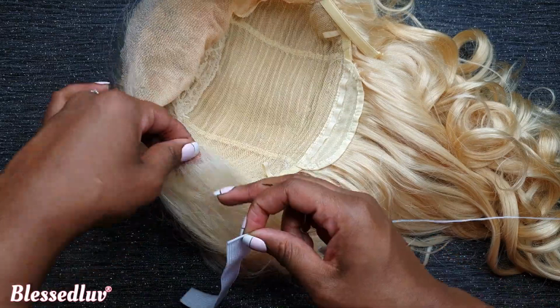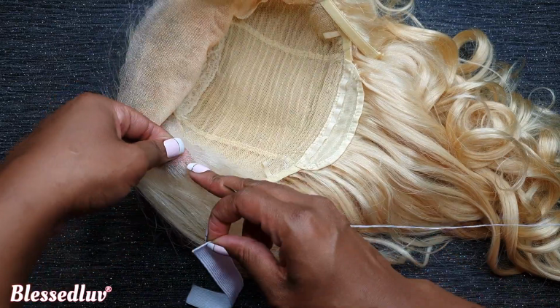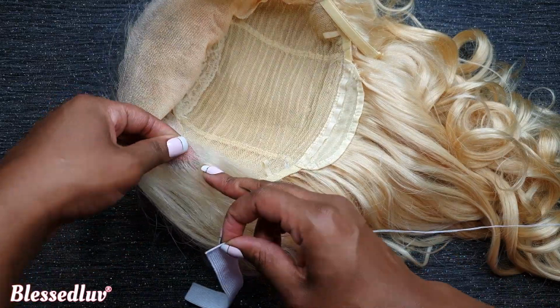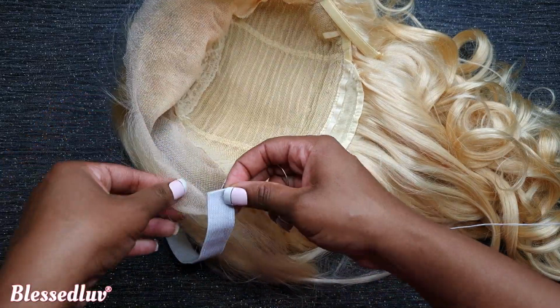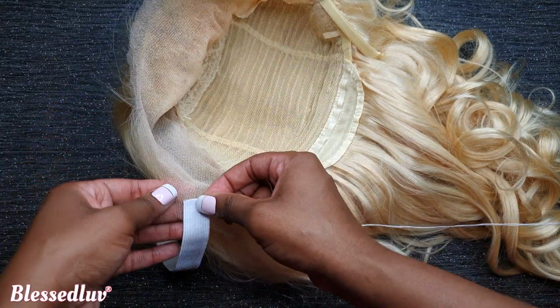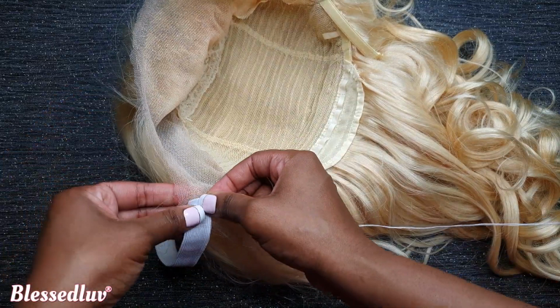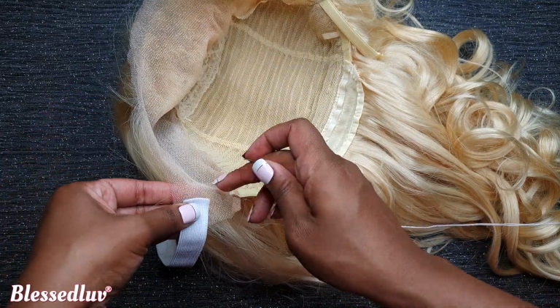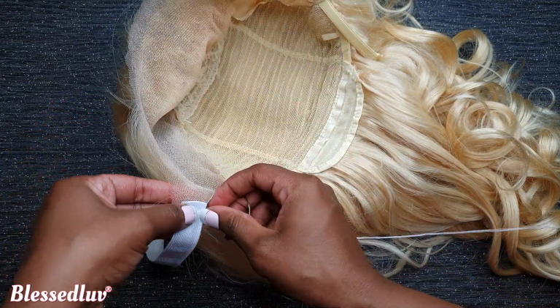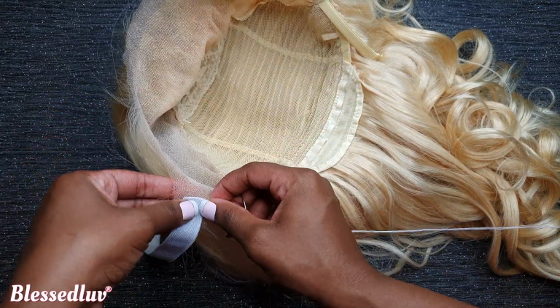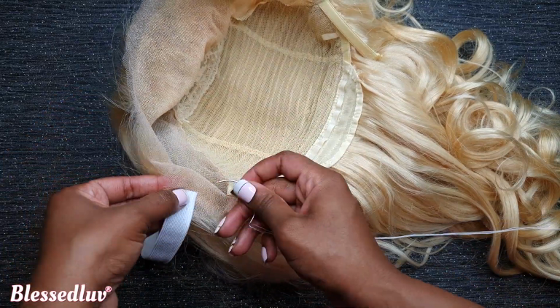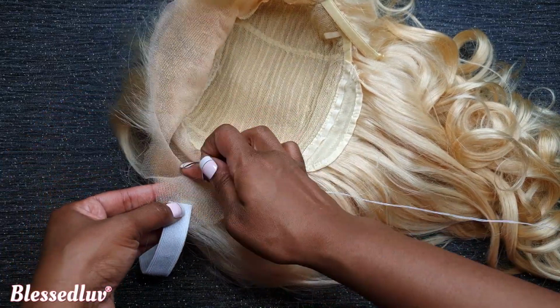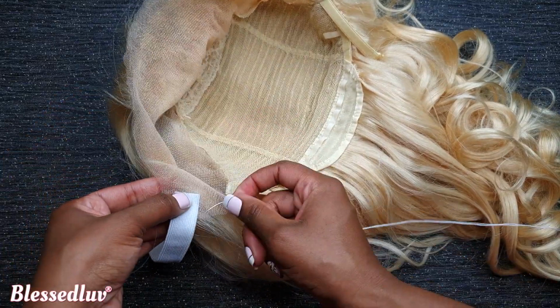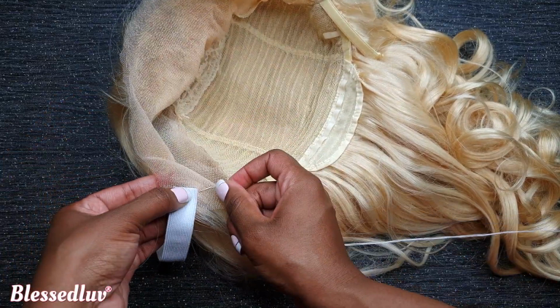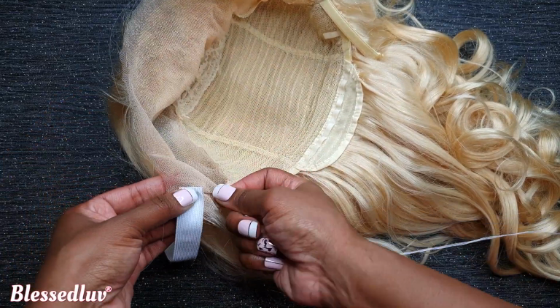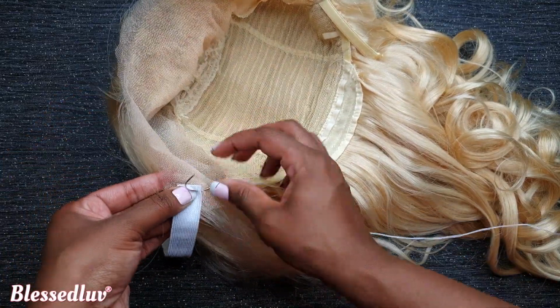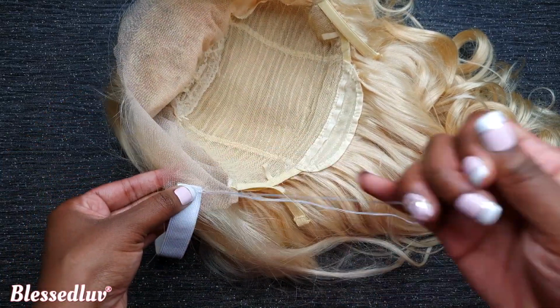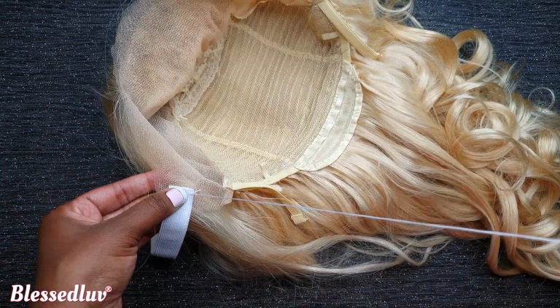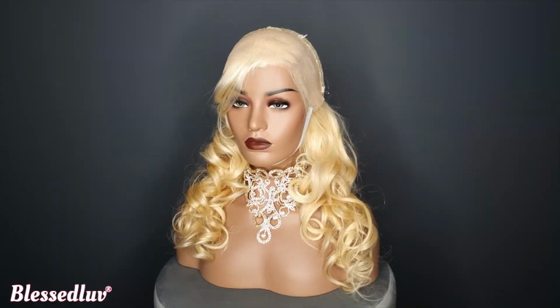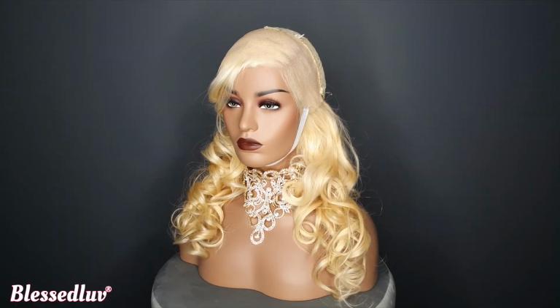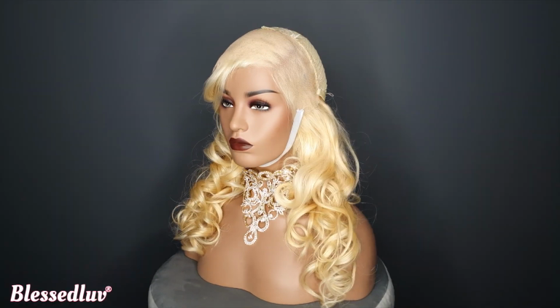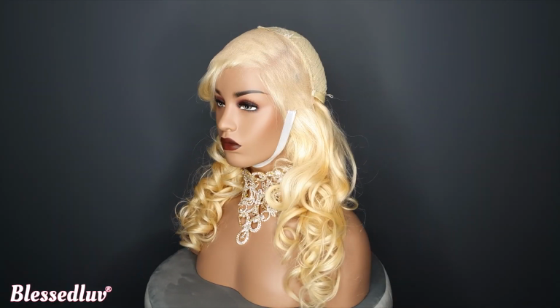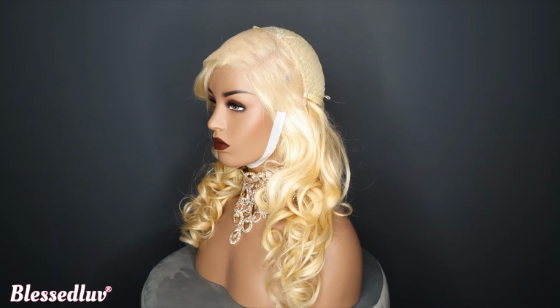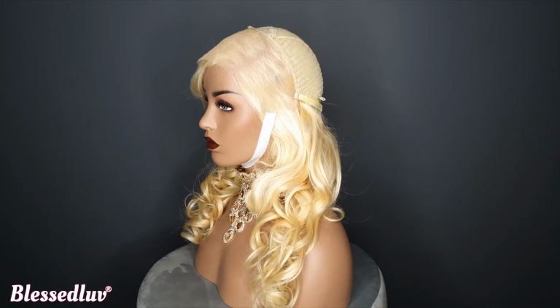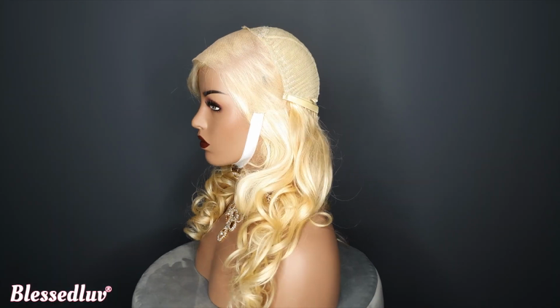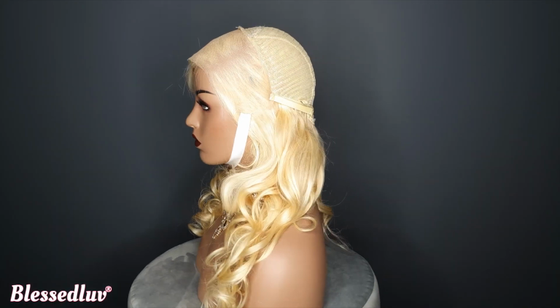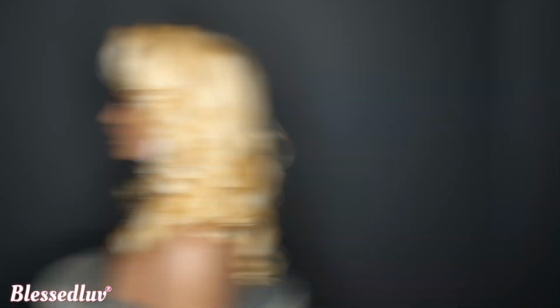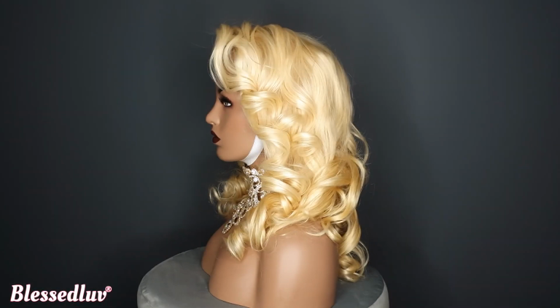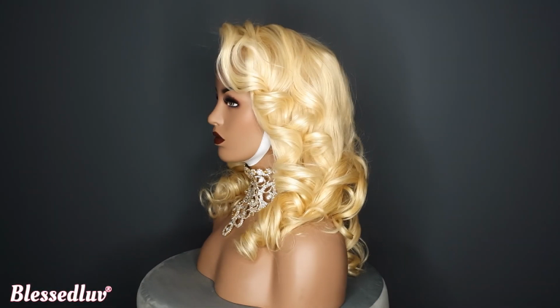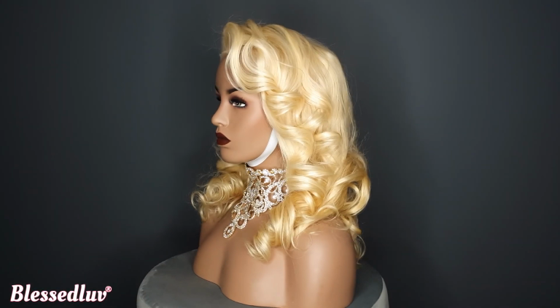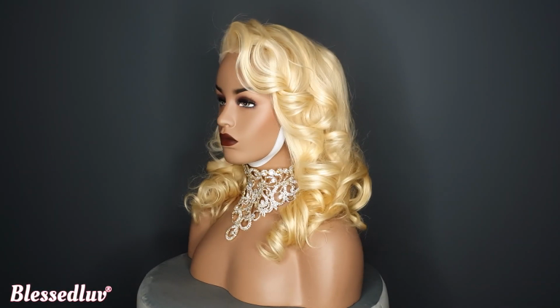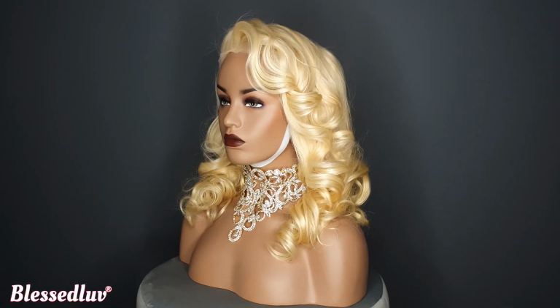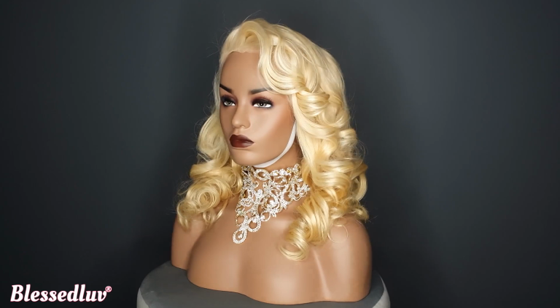Best elastic band method for blonde lace wig is coming up for you.